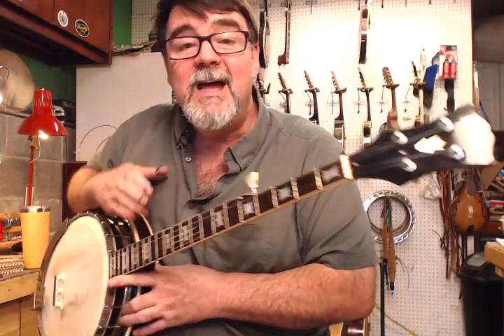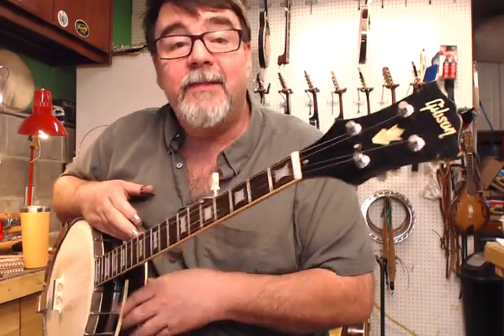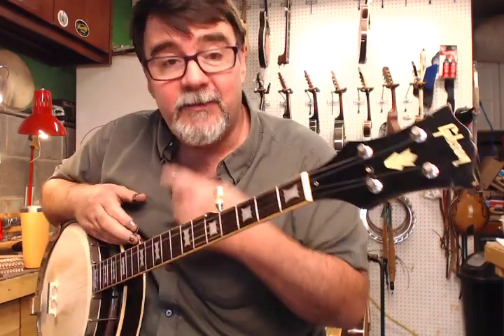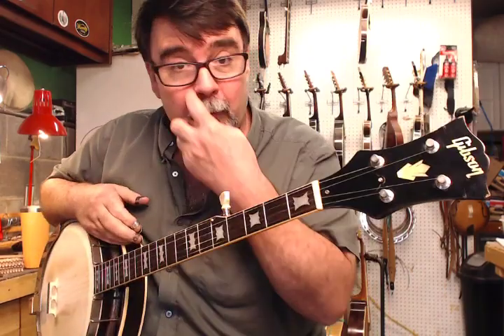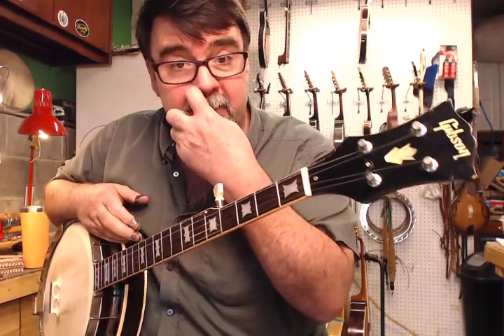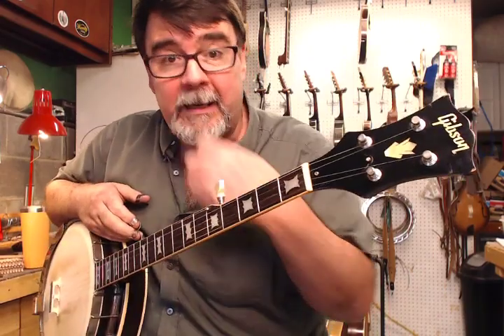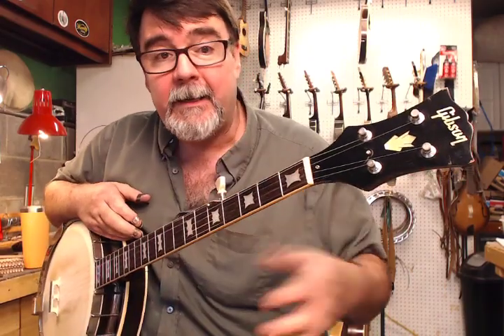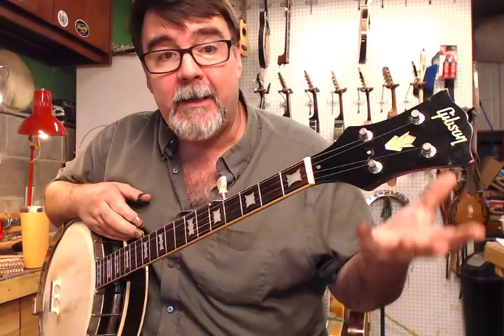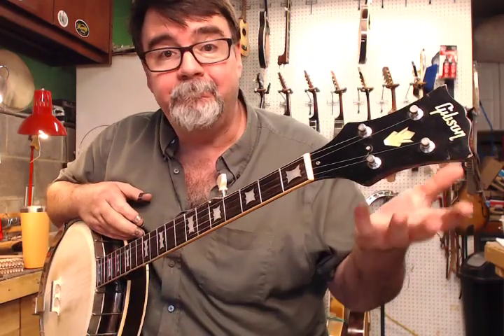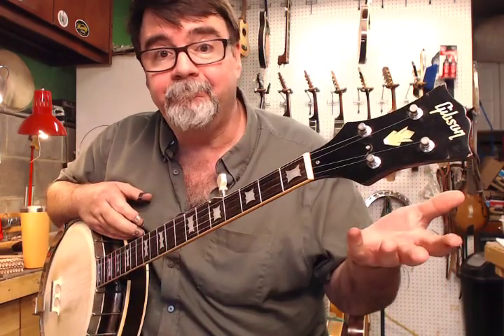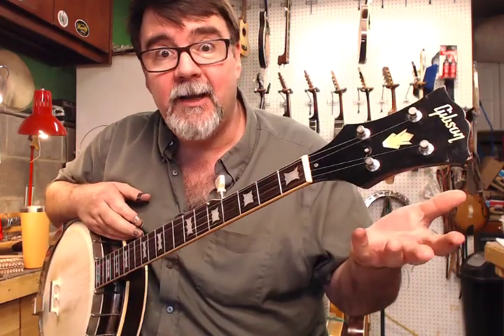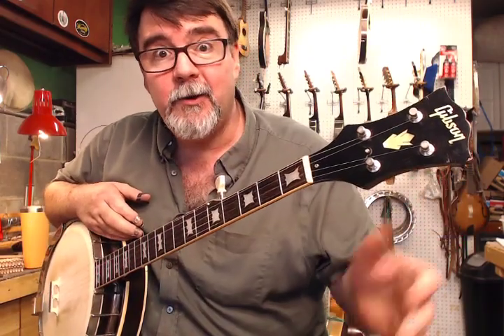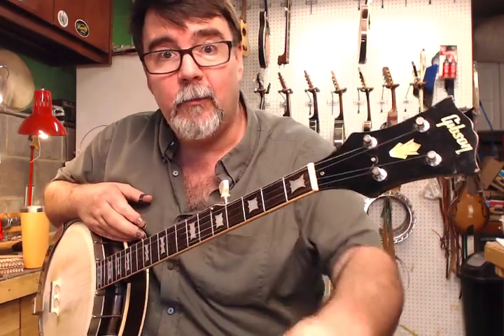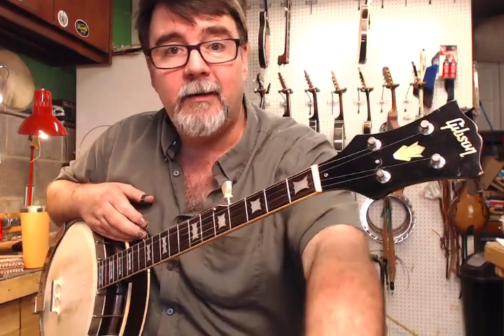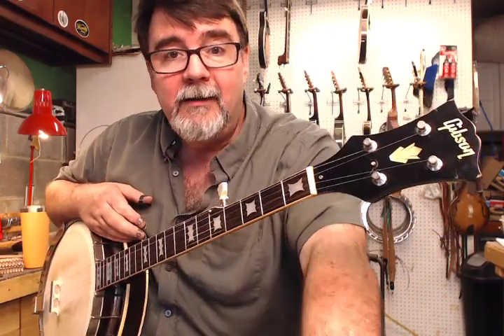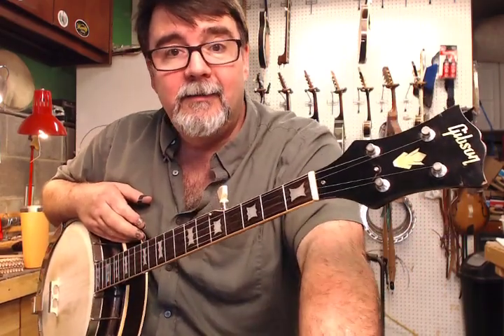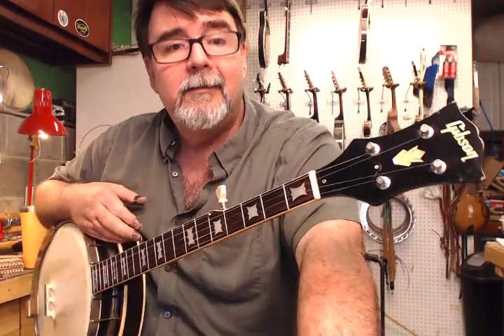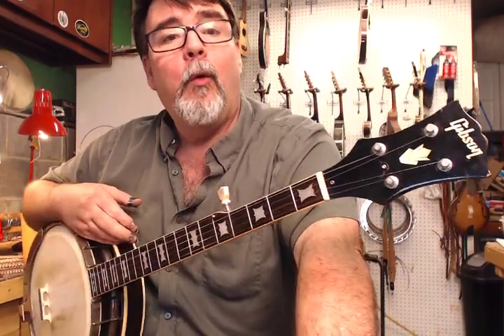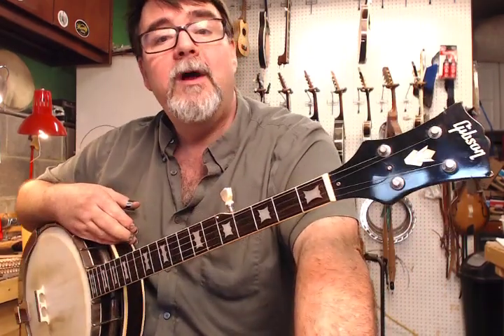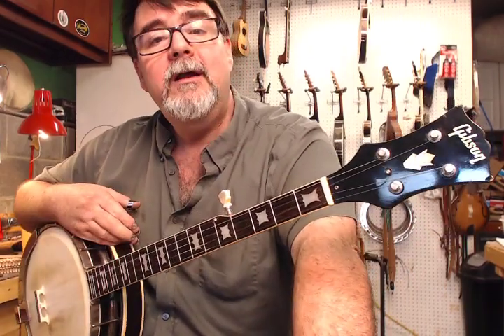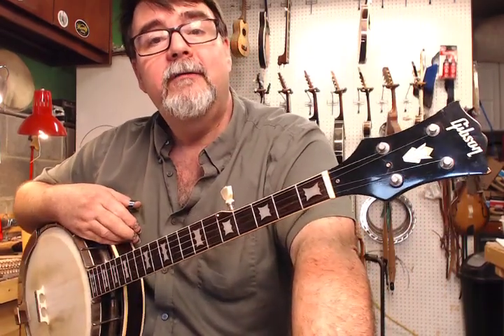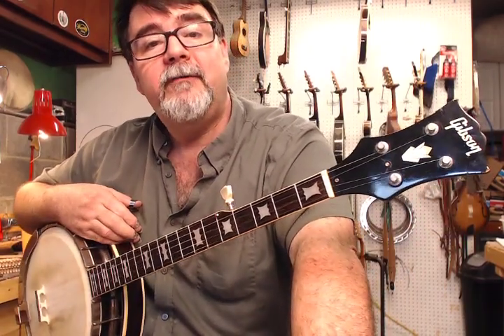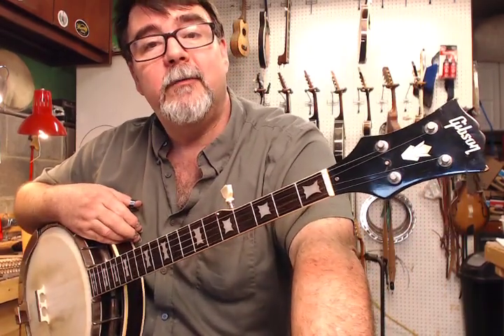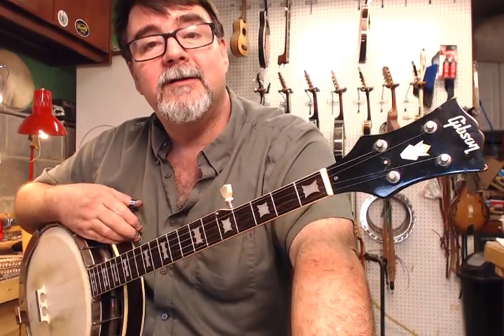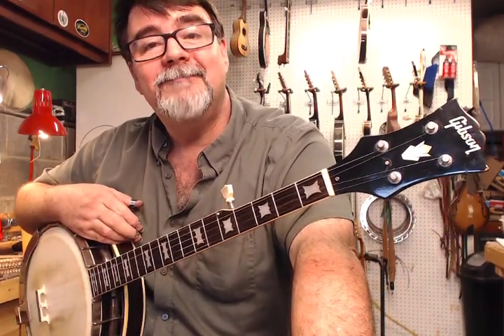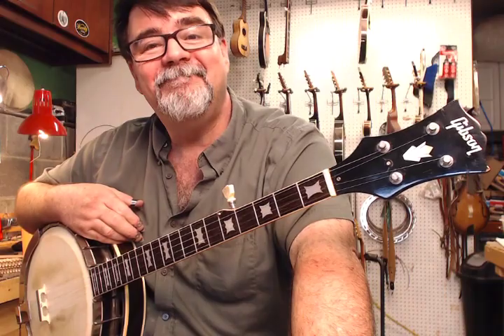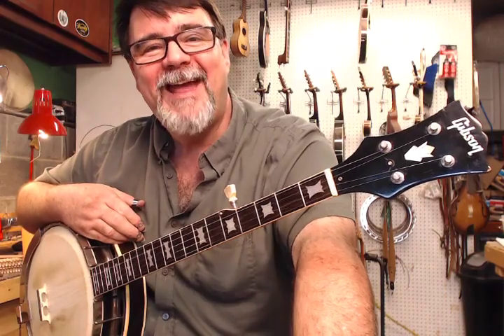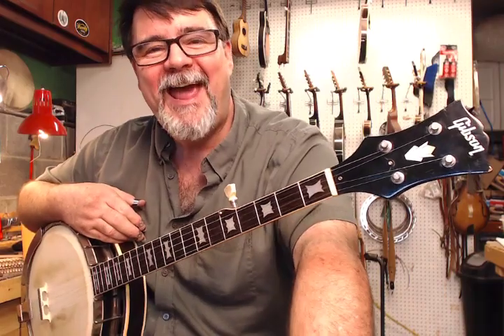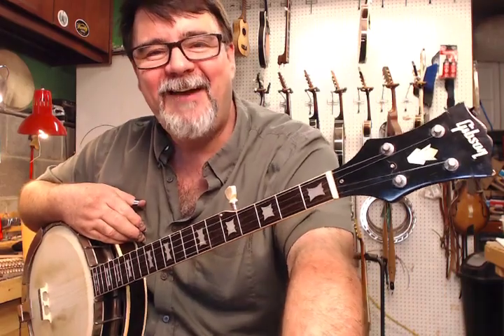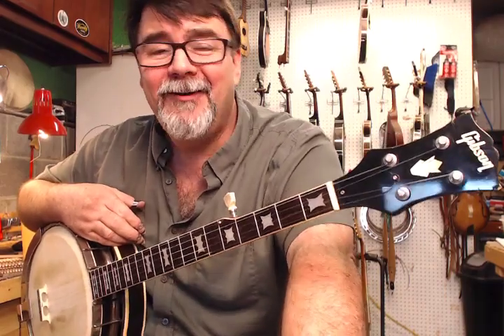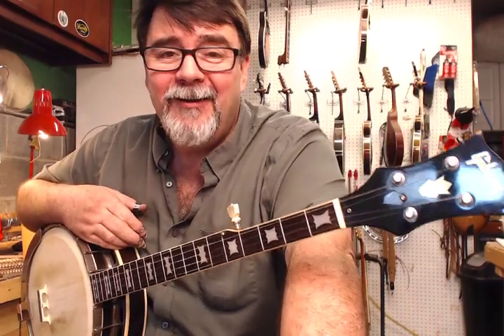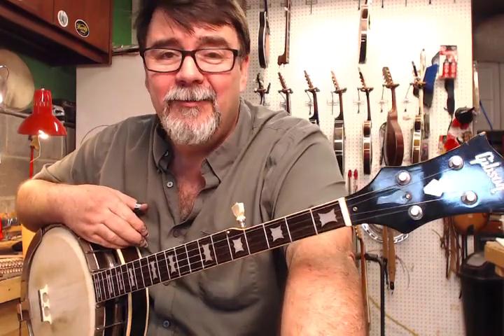Thanks for watching, and now you know what a 150 was. Have a great one.